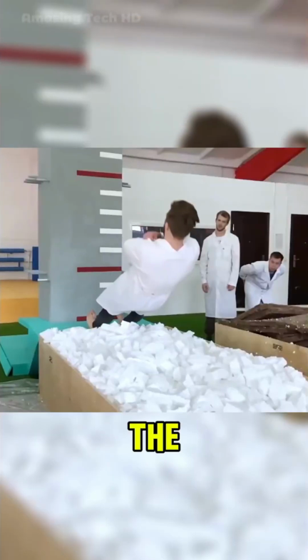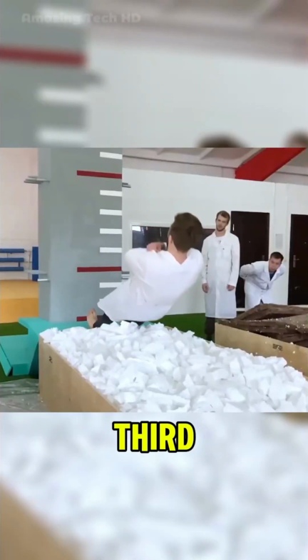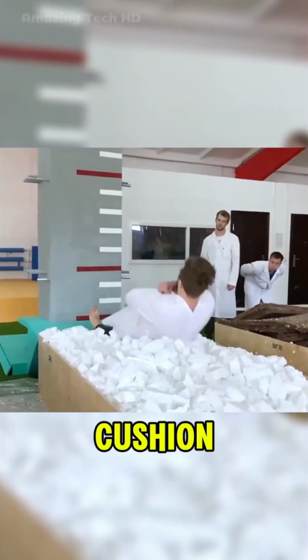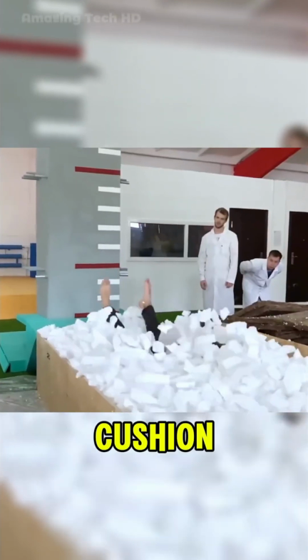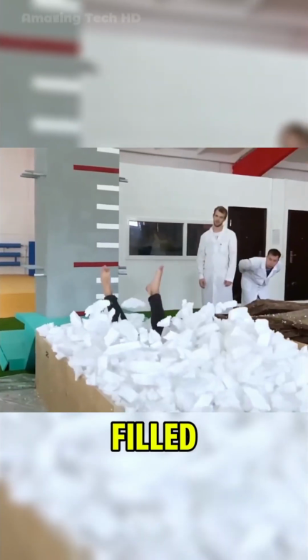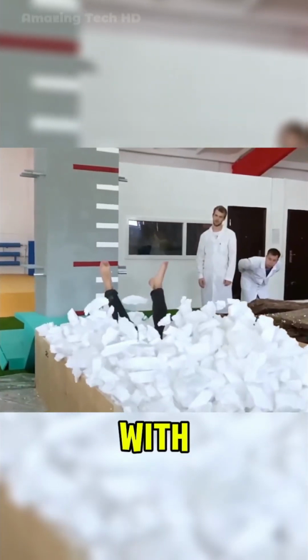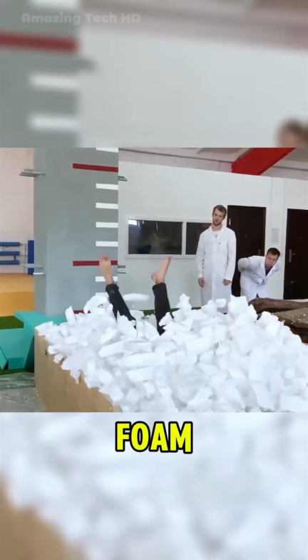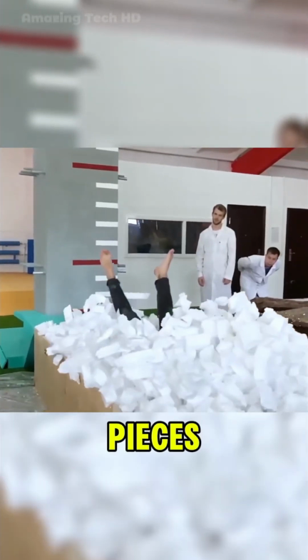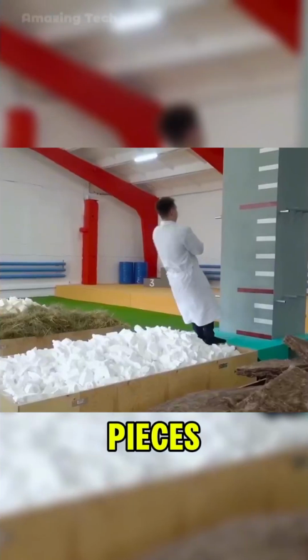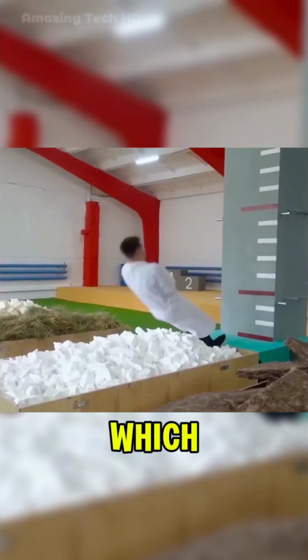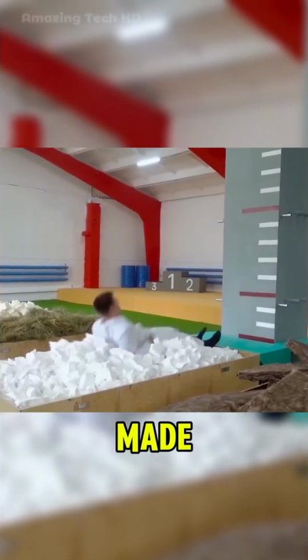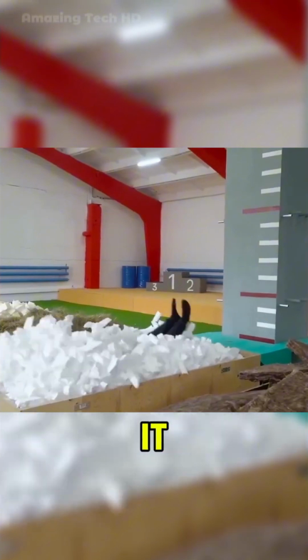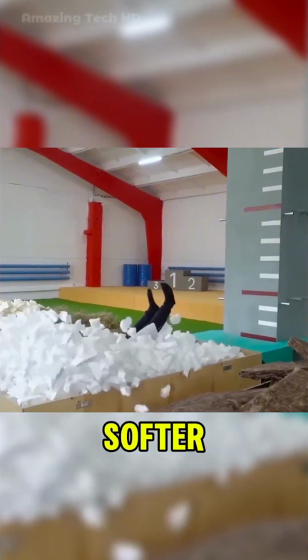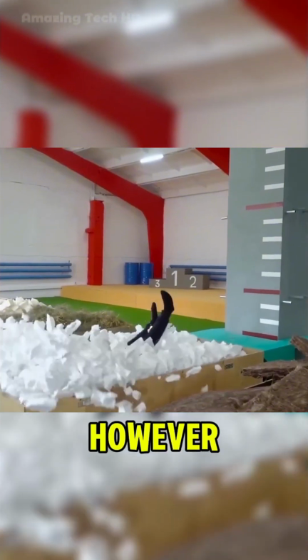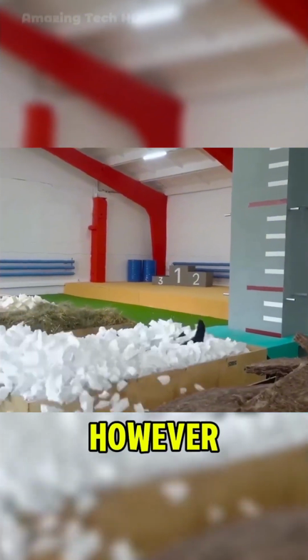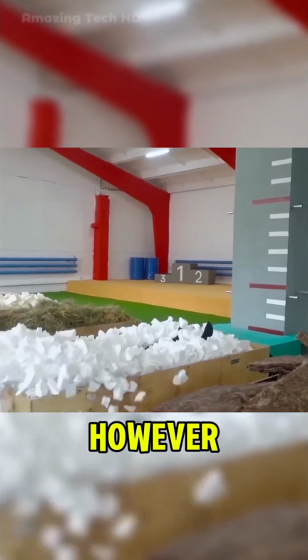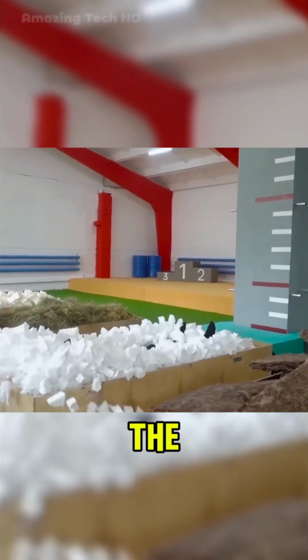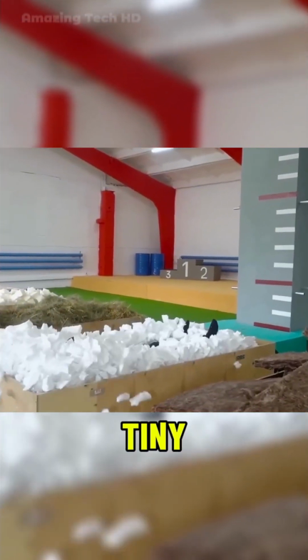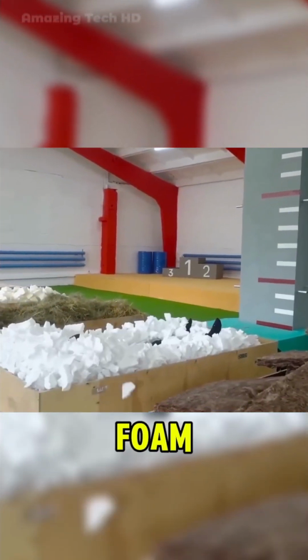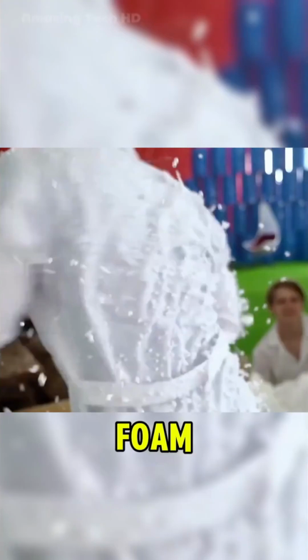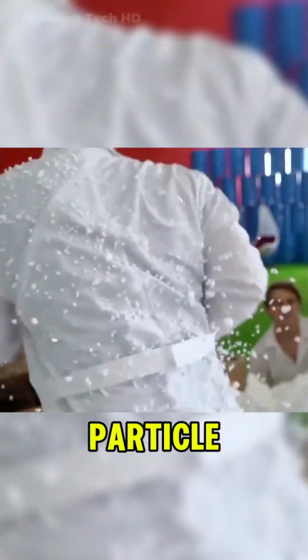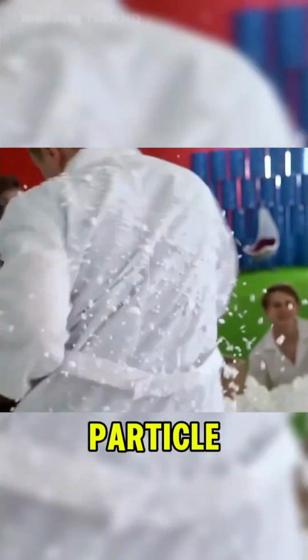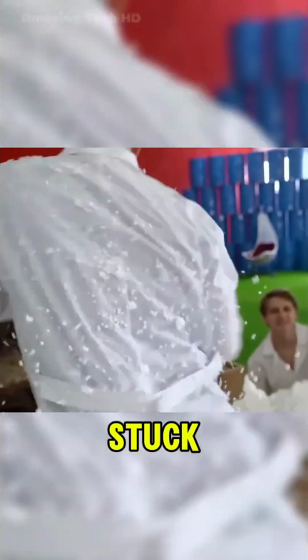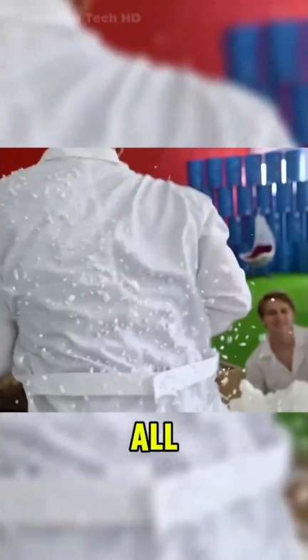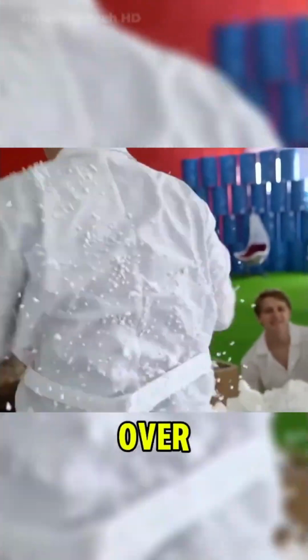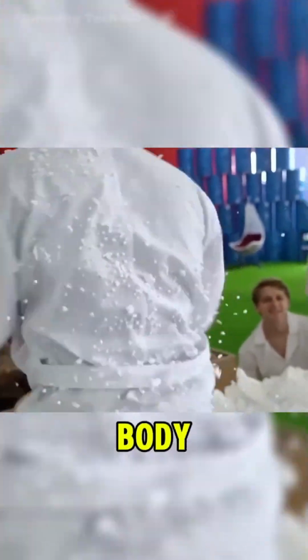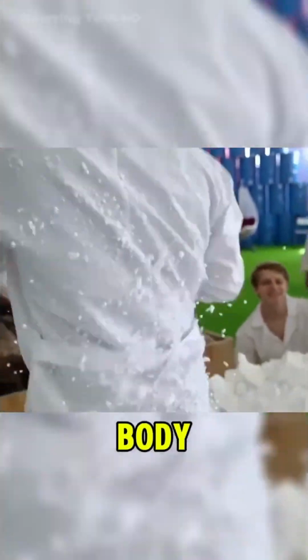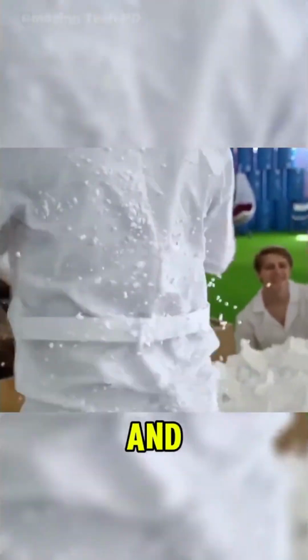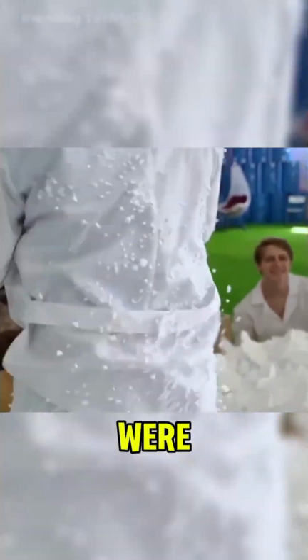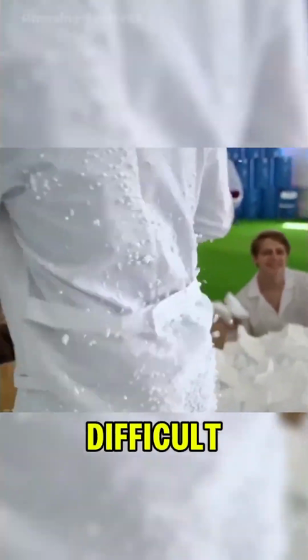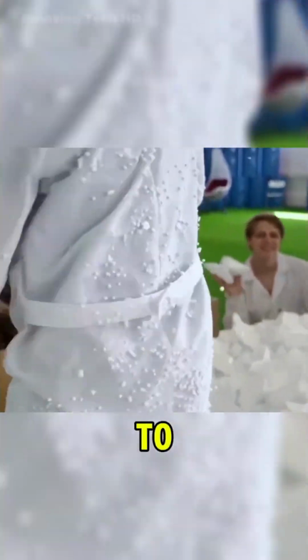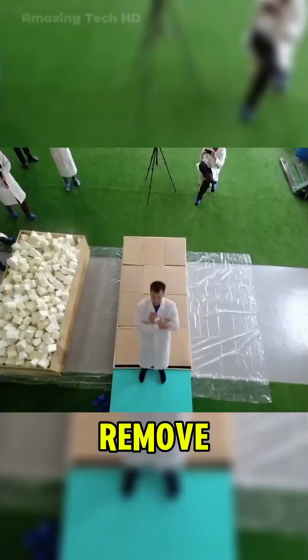The third cushion was filled with foam pieces, which made it softer. However, the tiny foam particles stuck all over the body and were difficult to remove.